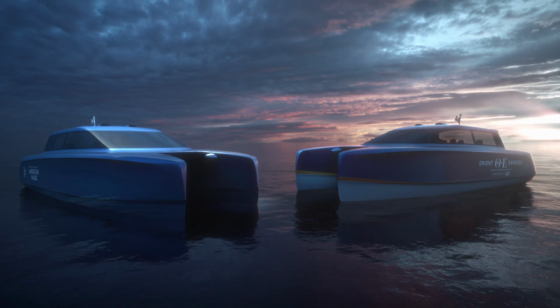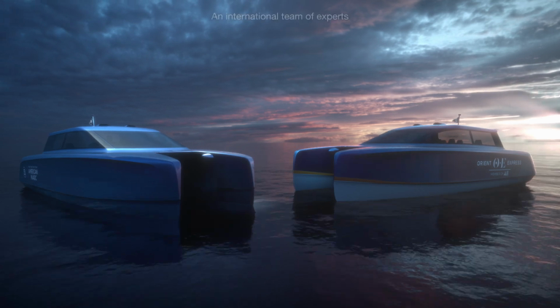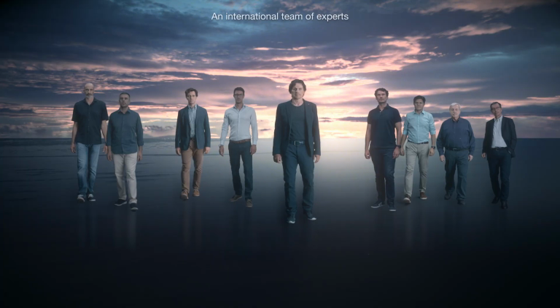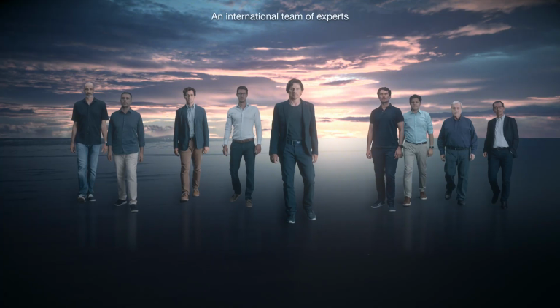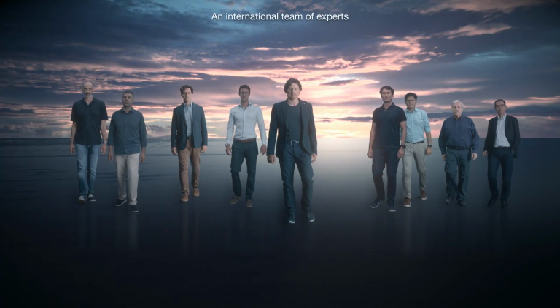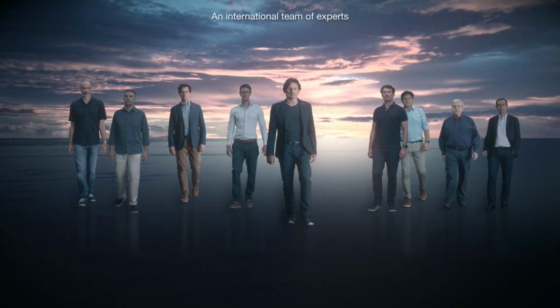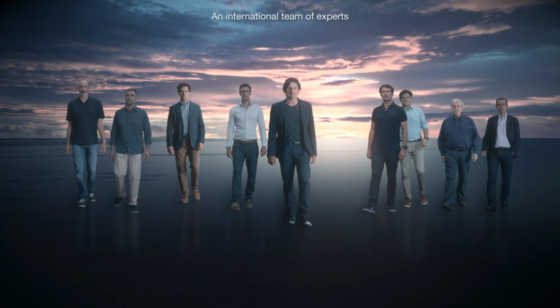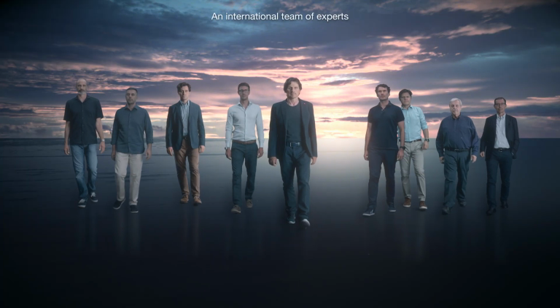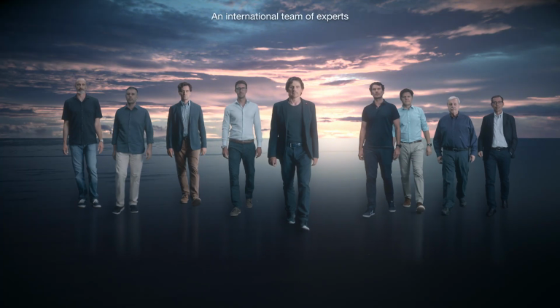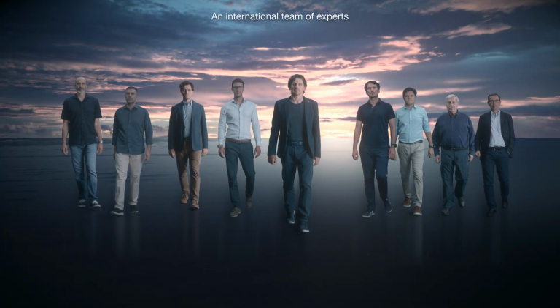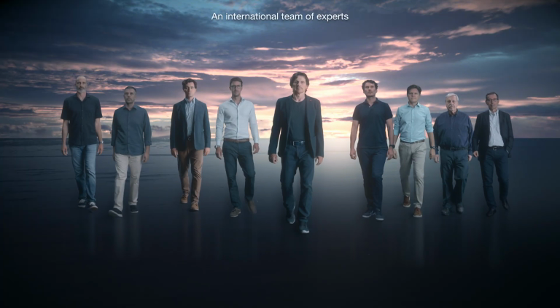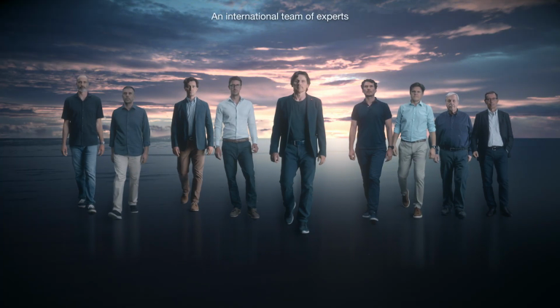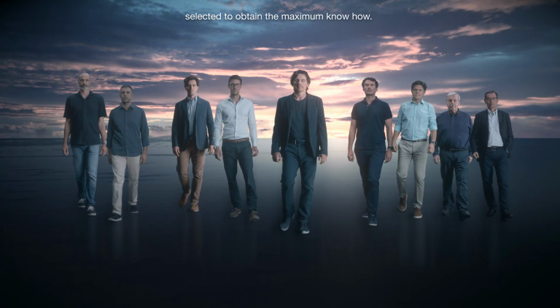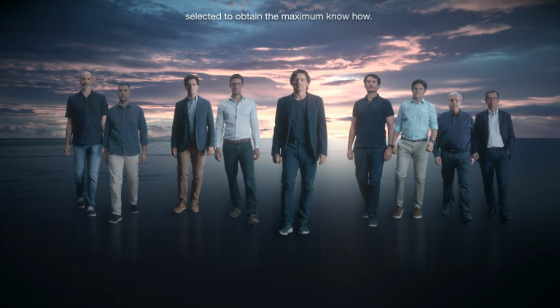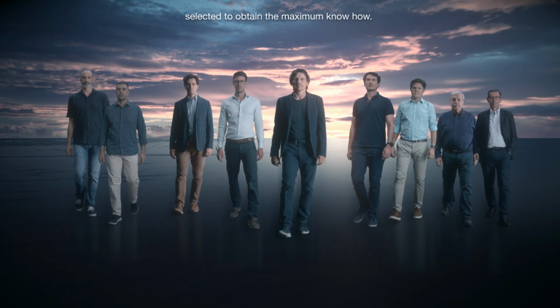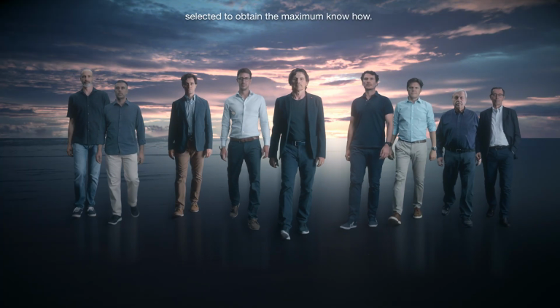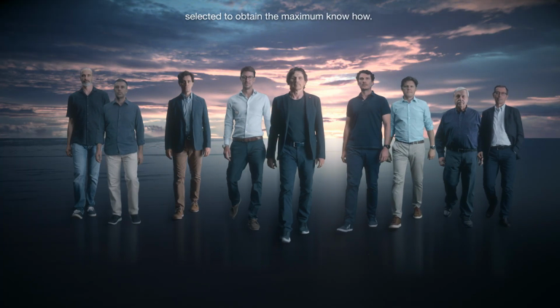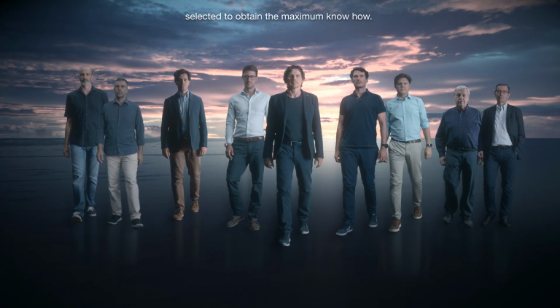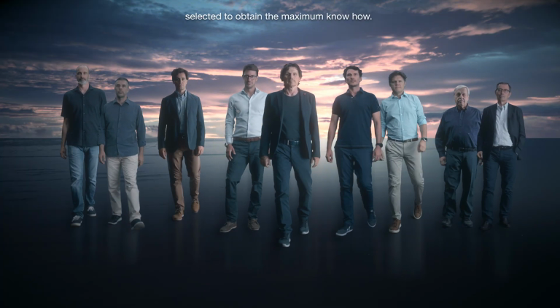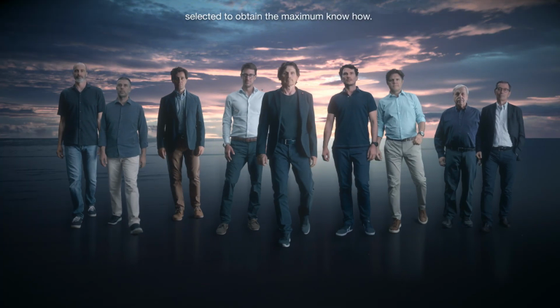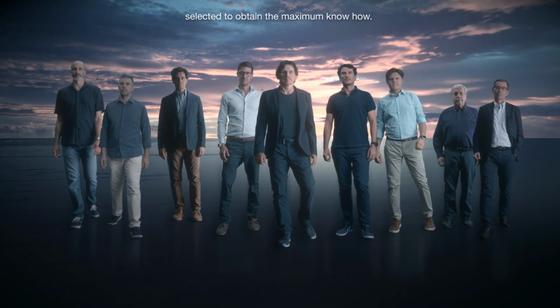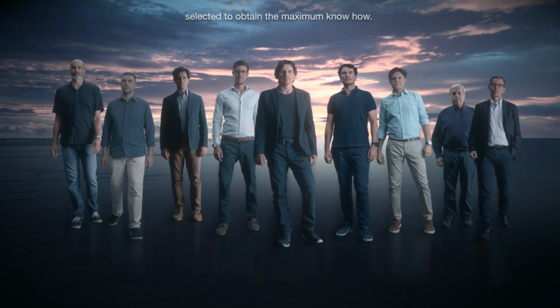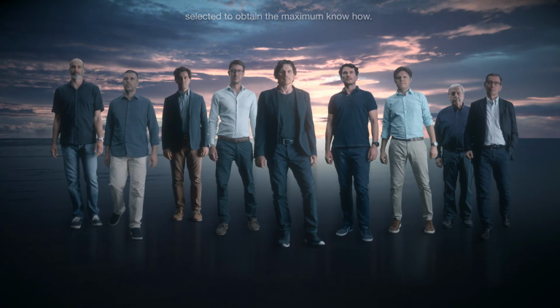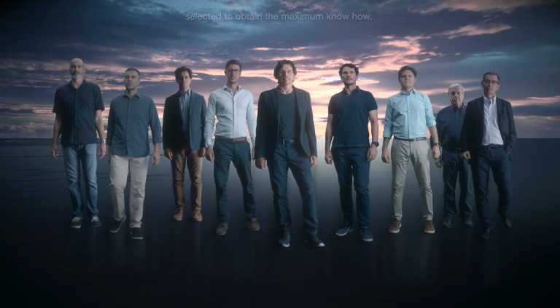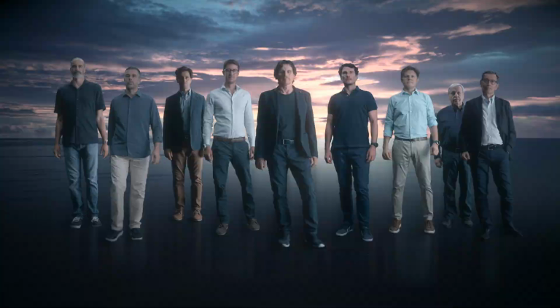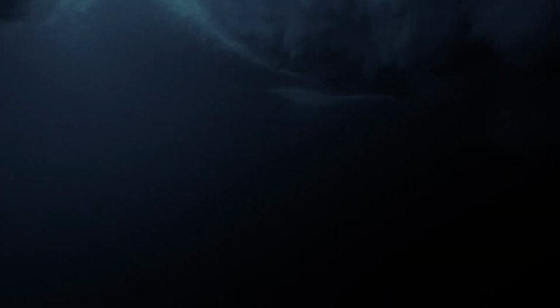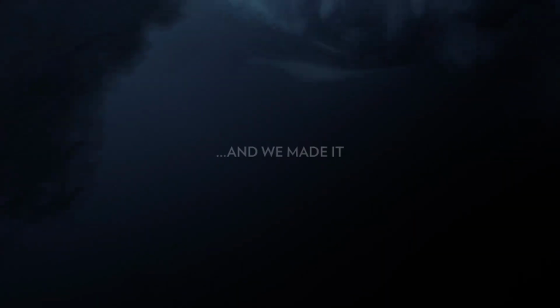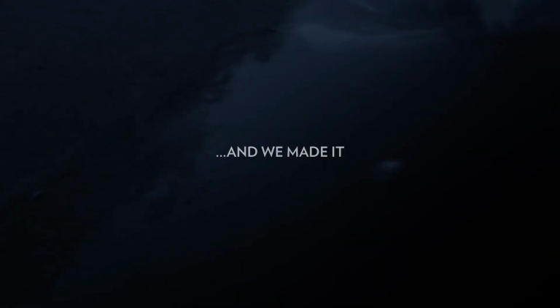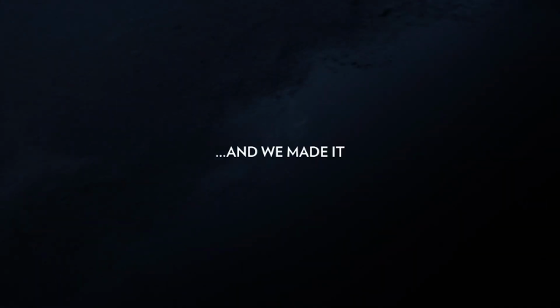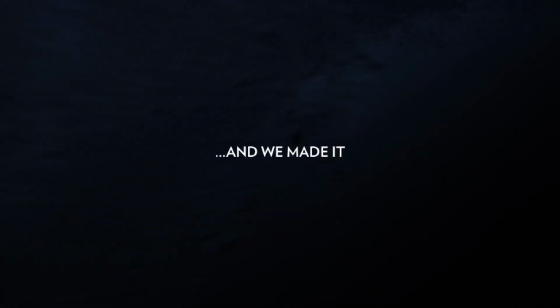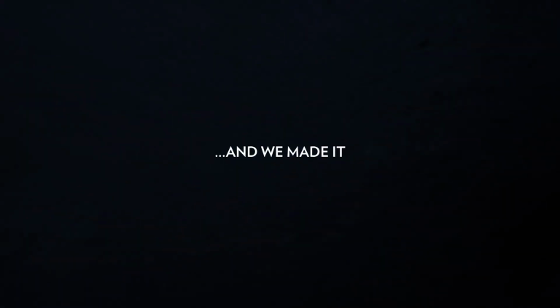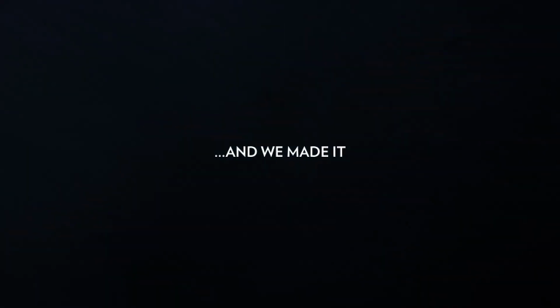An international team of experts, selected to obtain the maximum know-how. And we made it.